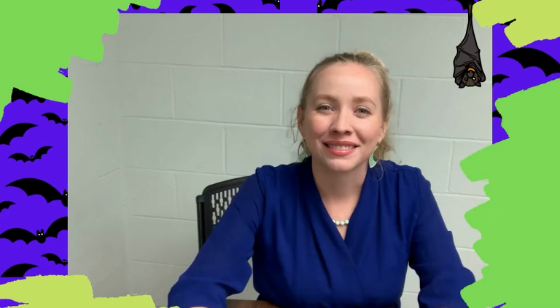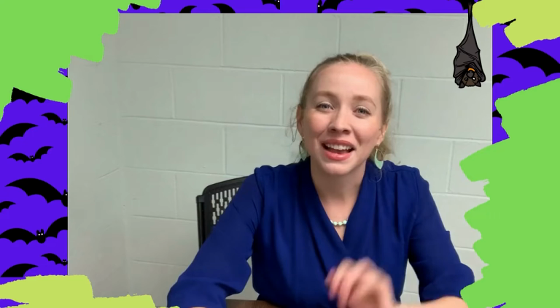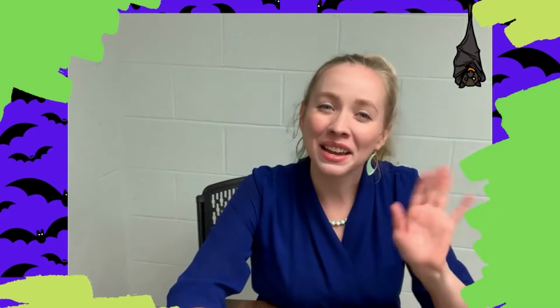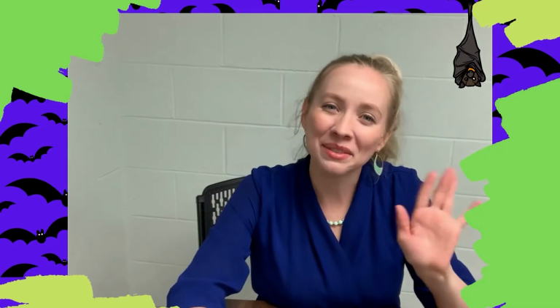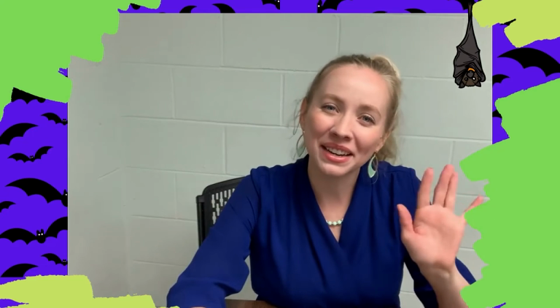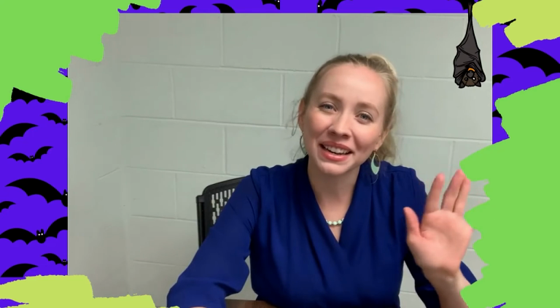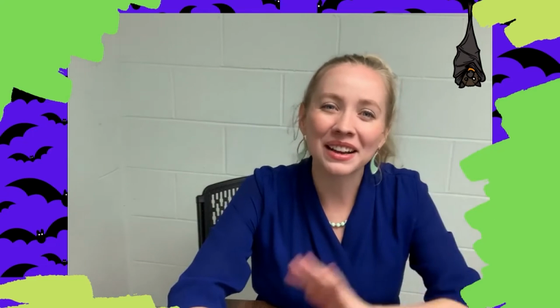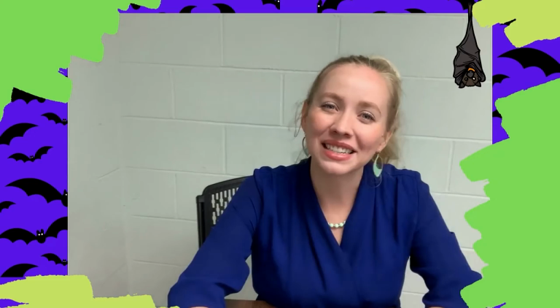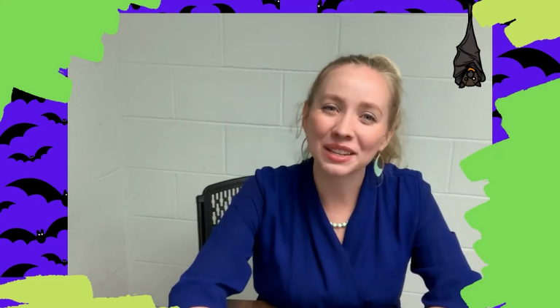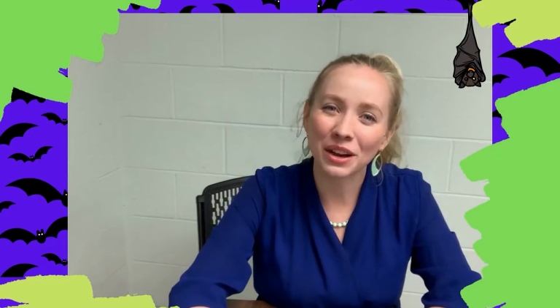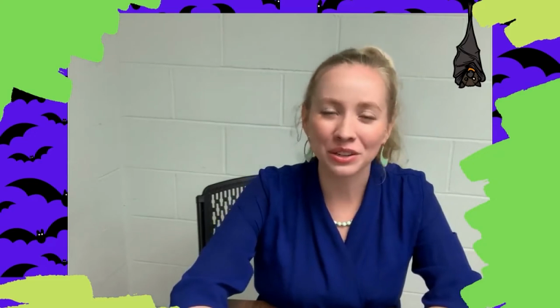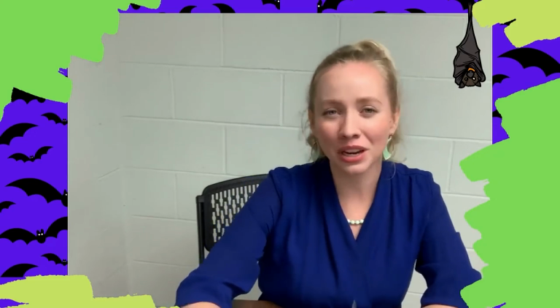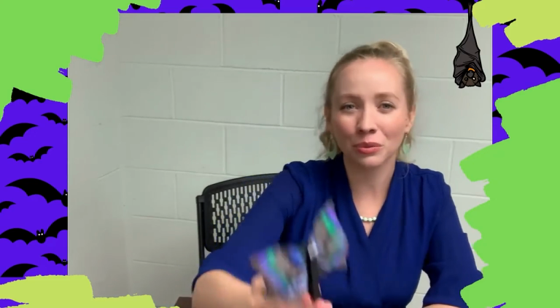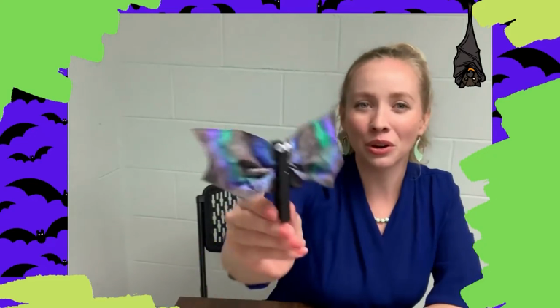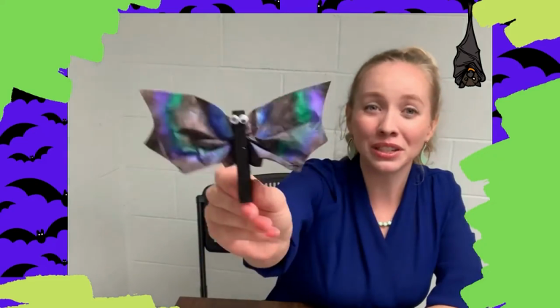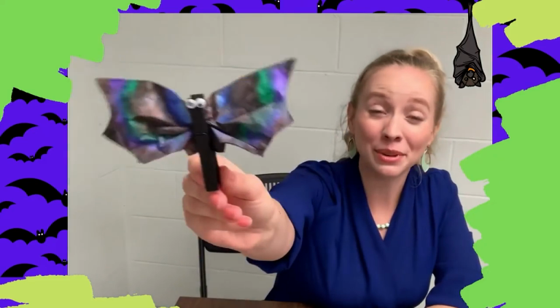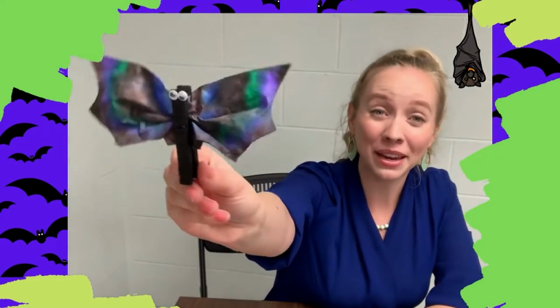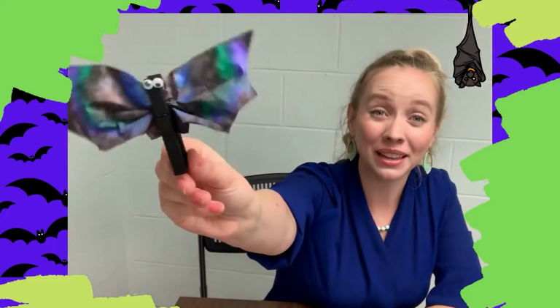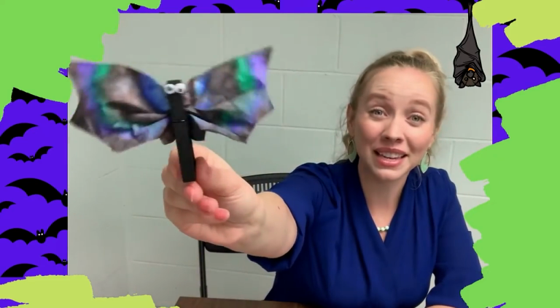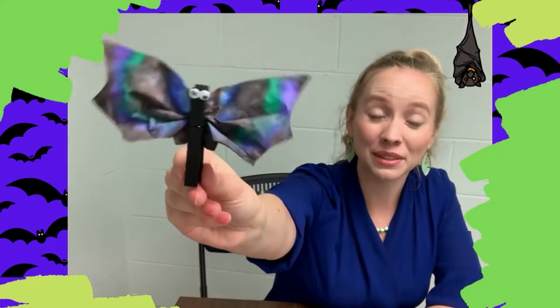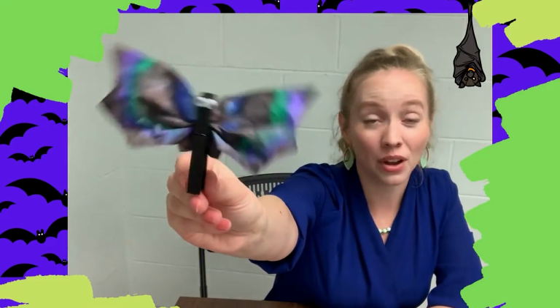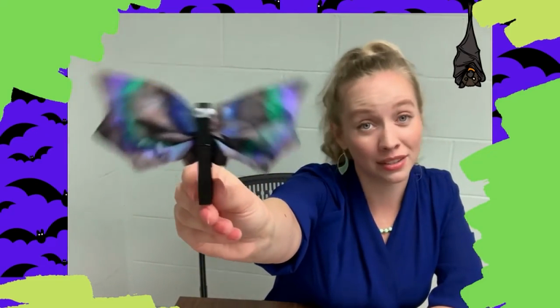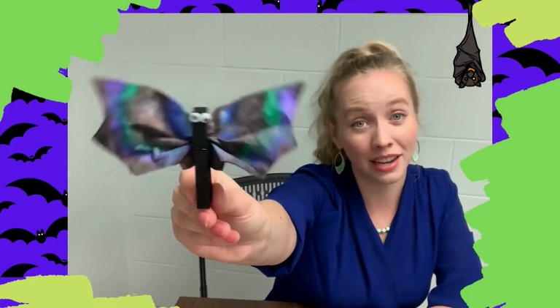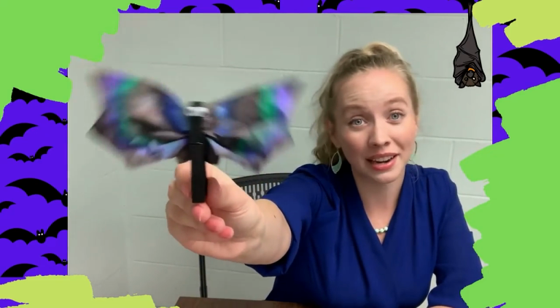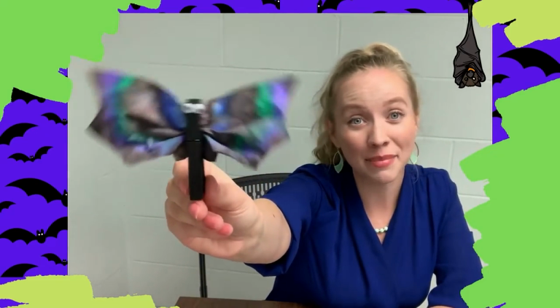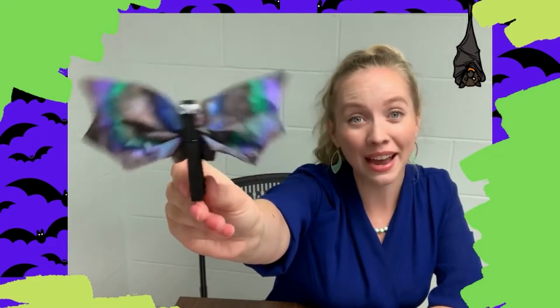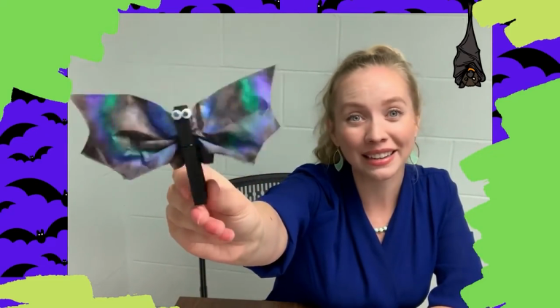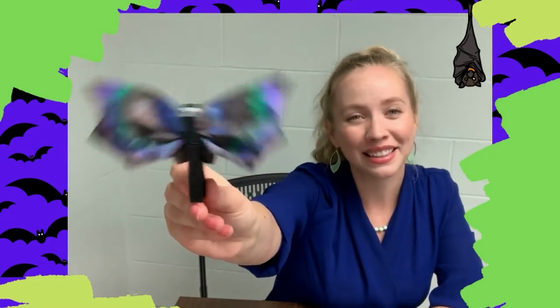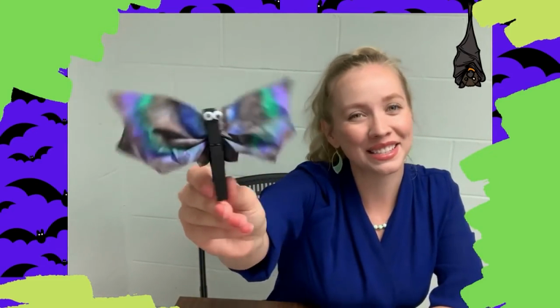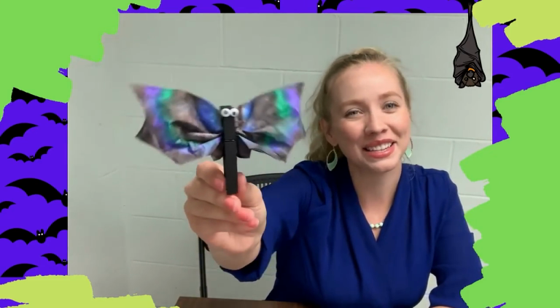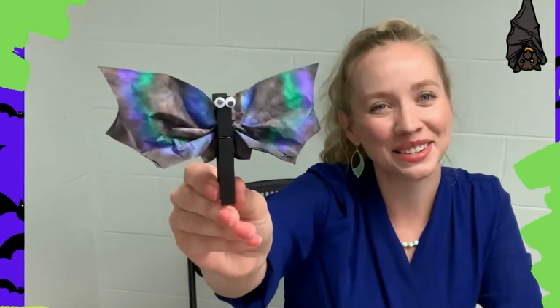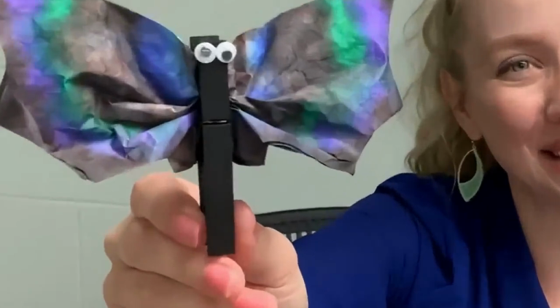Hi everybody! On today's Watch and Create, we're going to be making this fun tie-dyed bat. Let's get started.